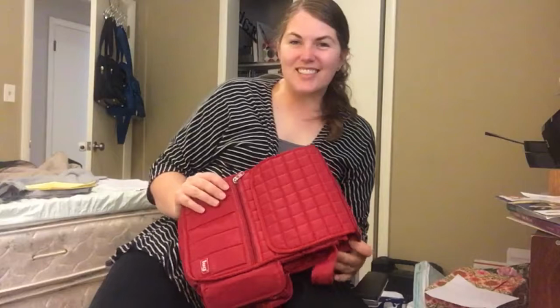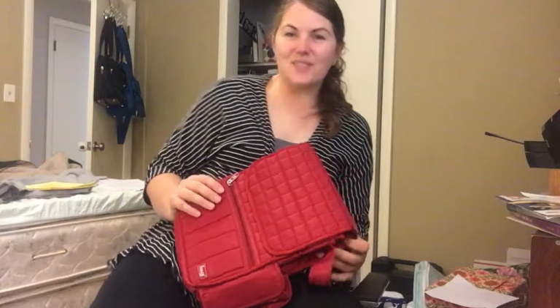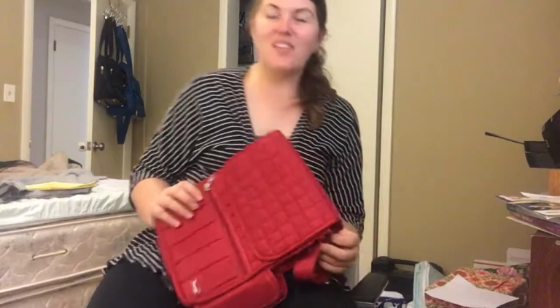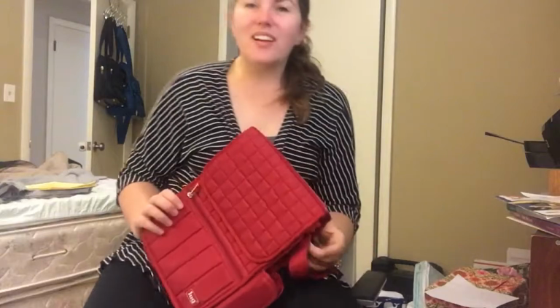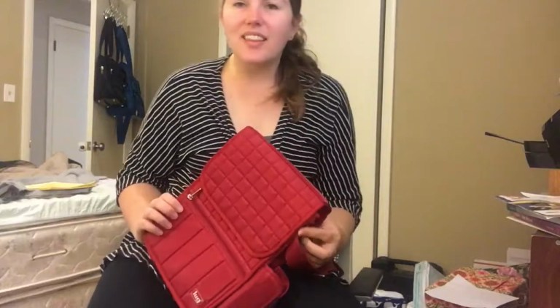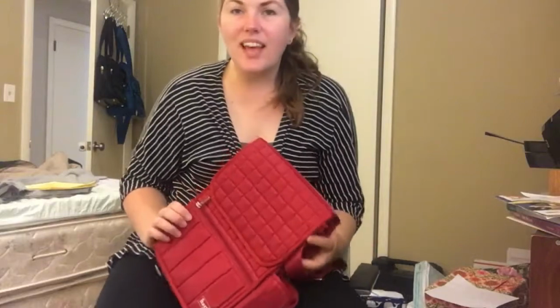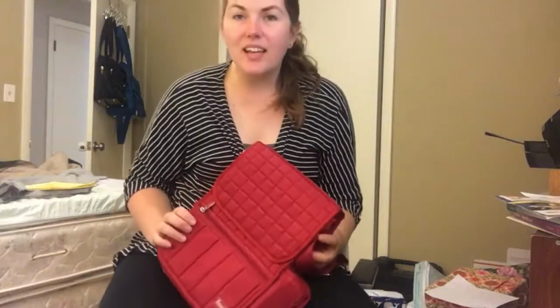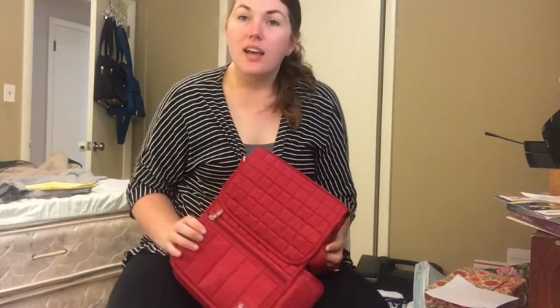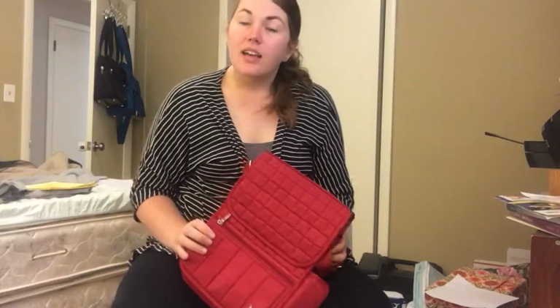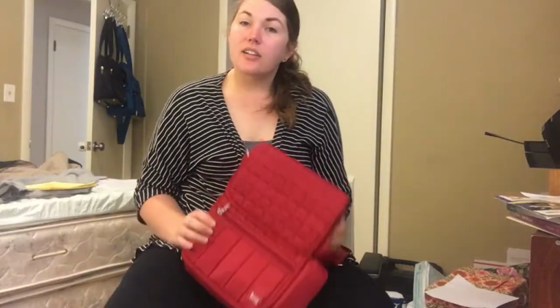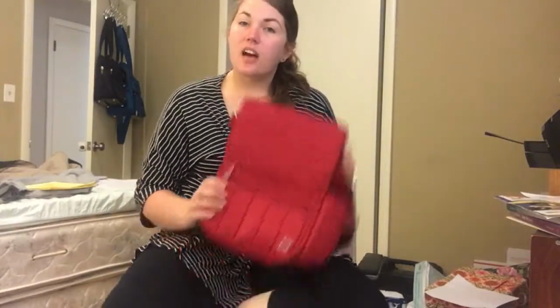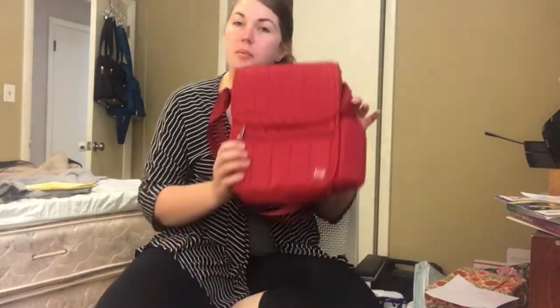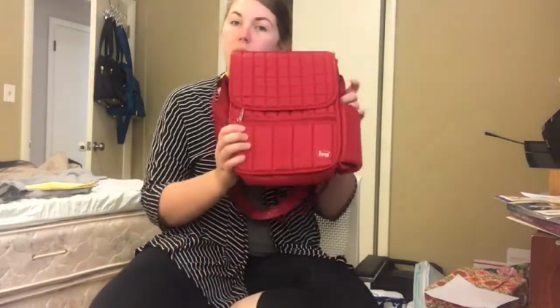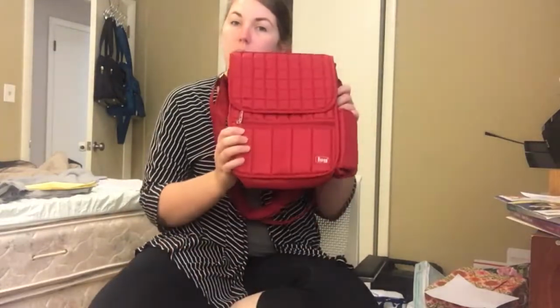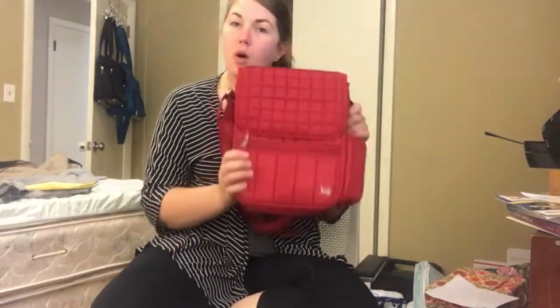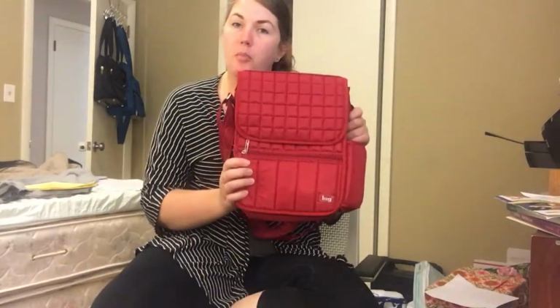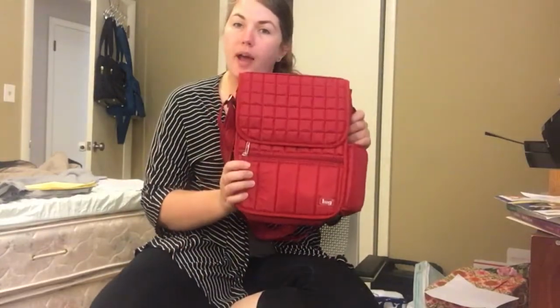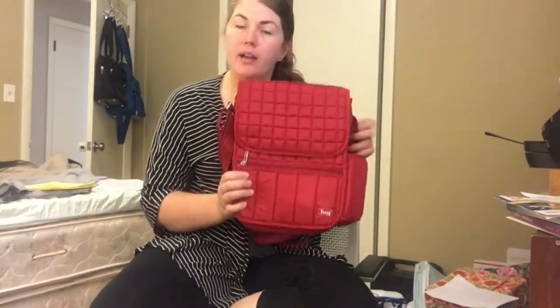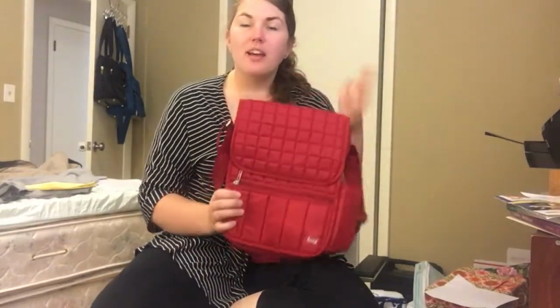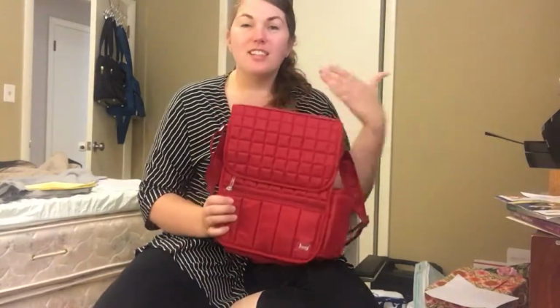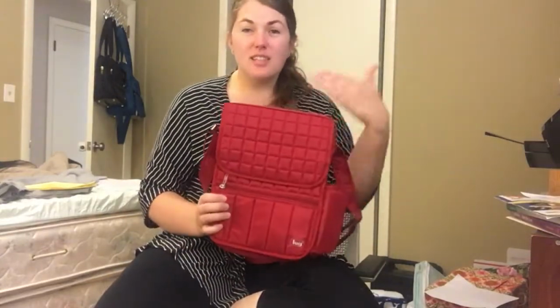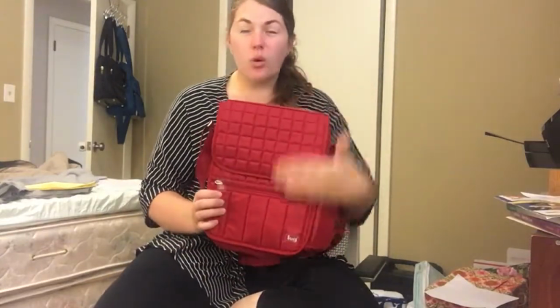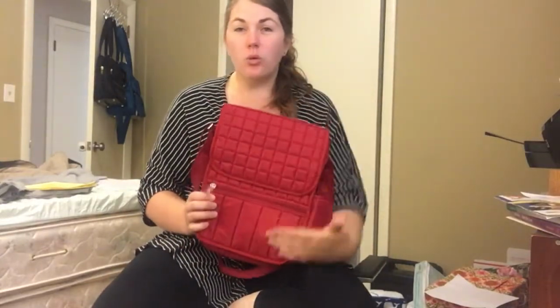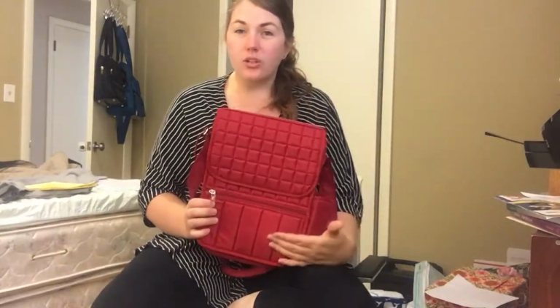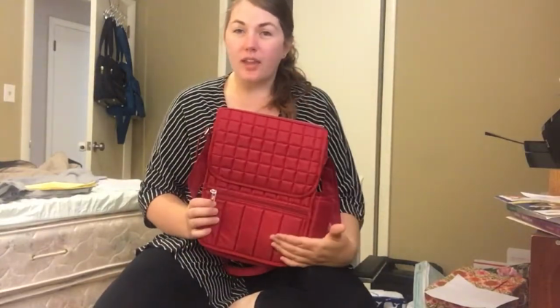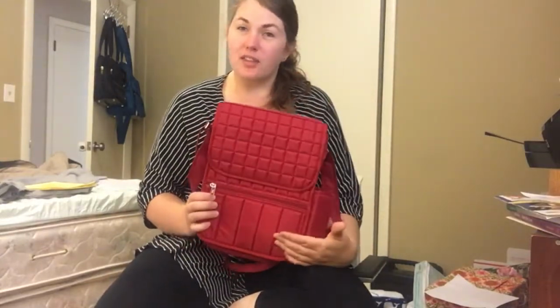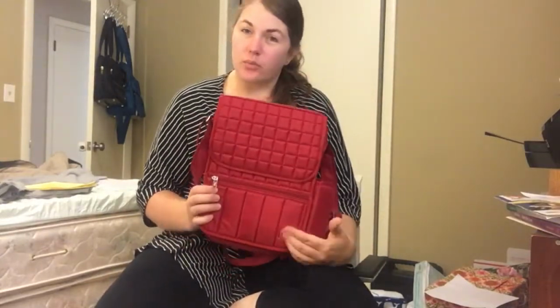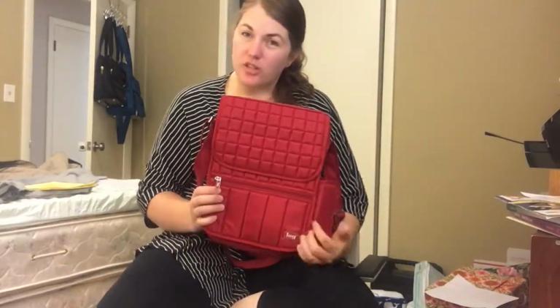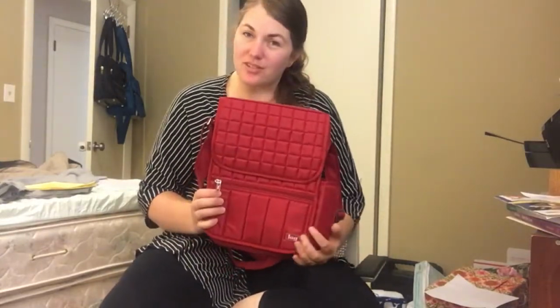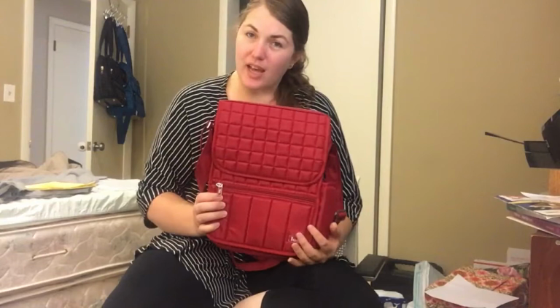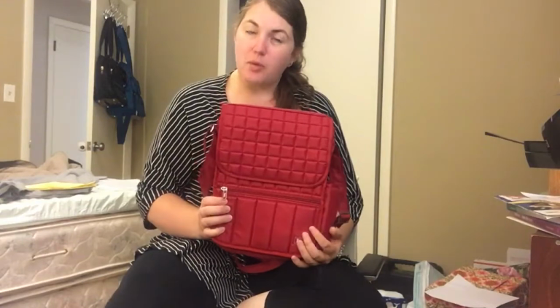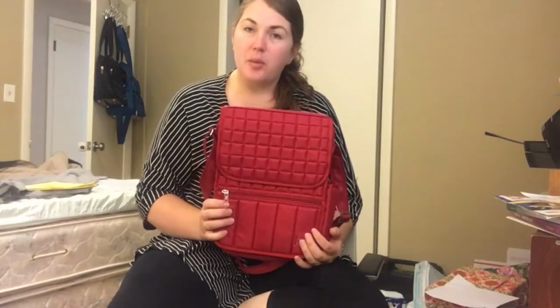It's me, Meredith, again, here to talk about the moped. This is the older — I think the original style moped.